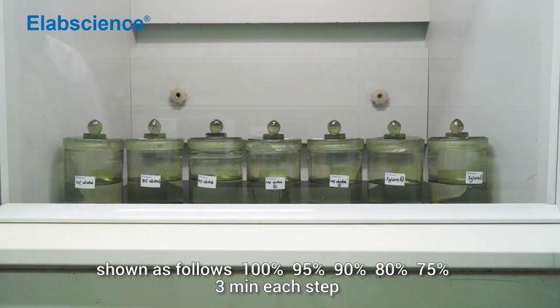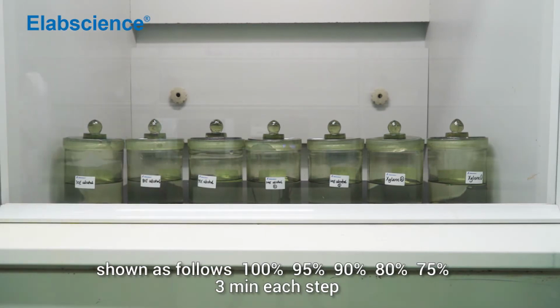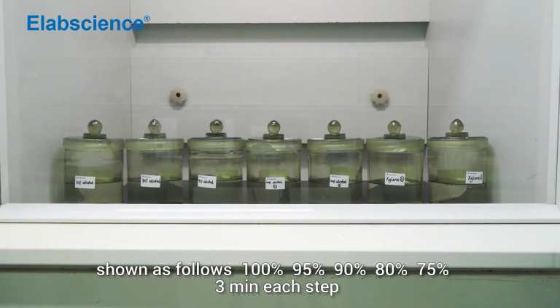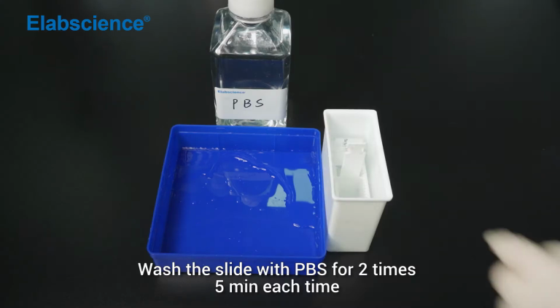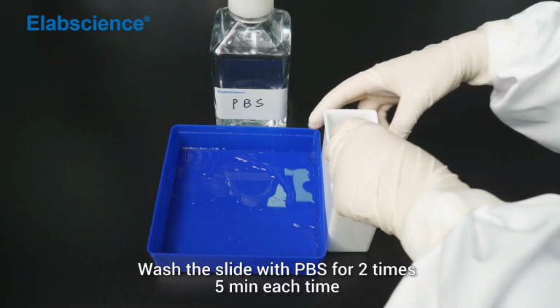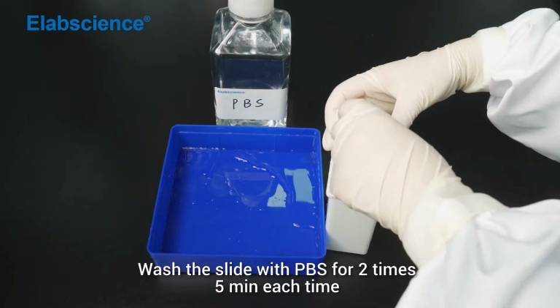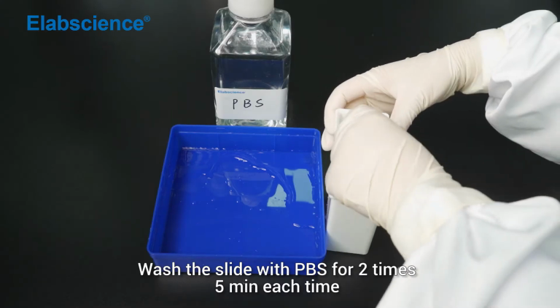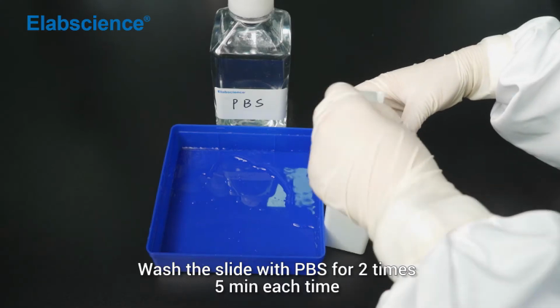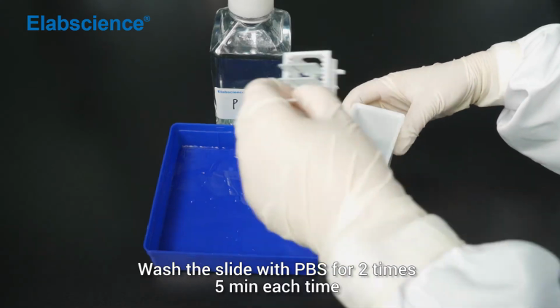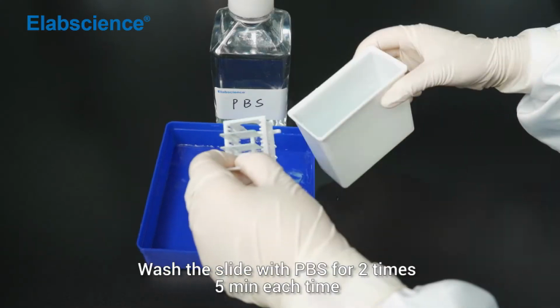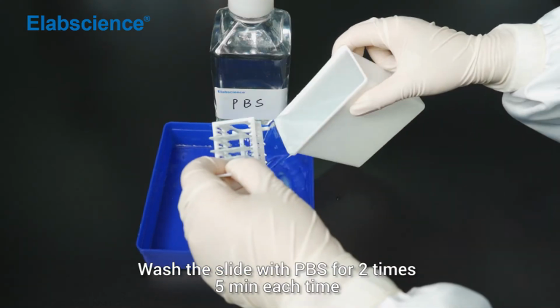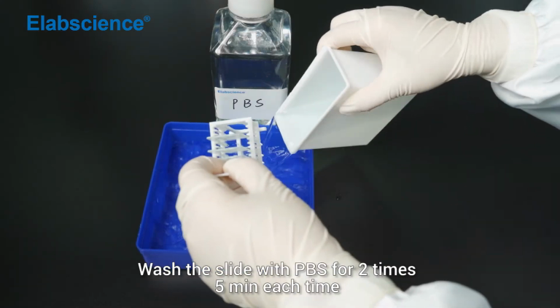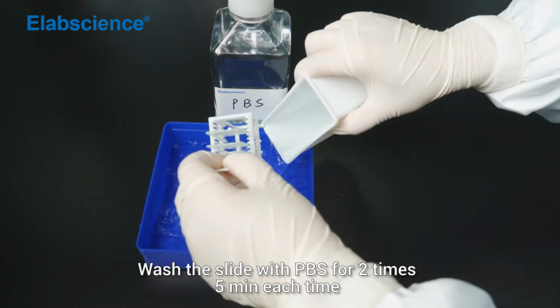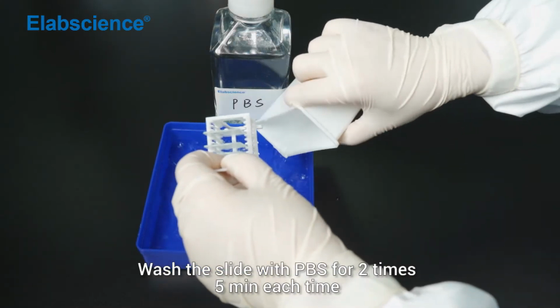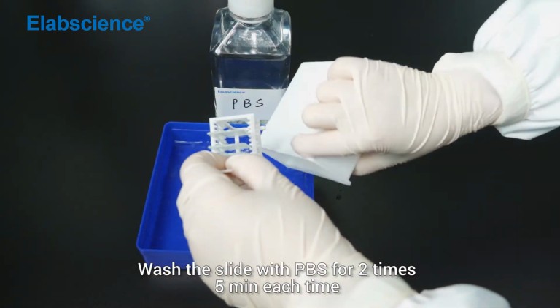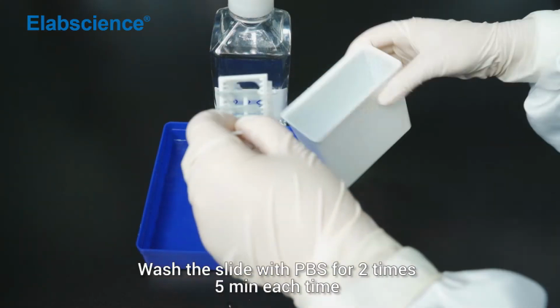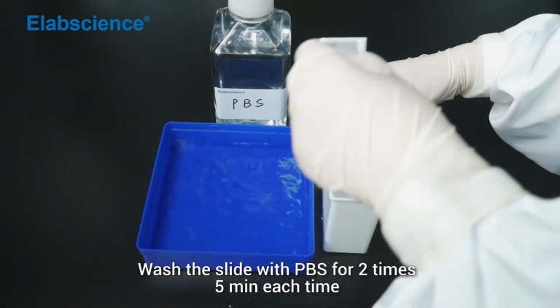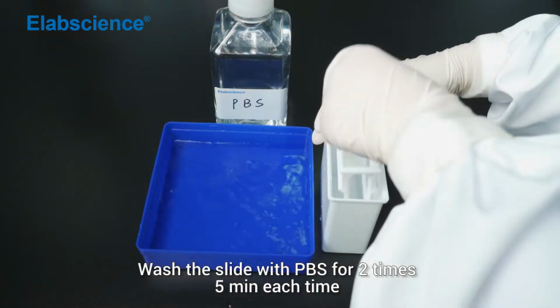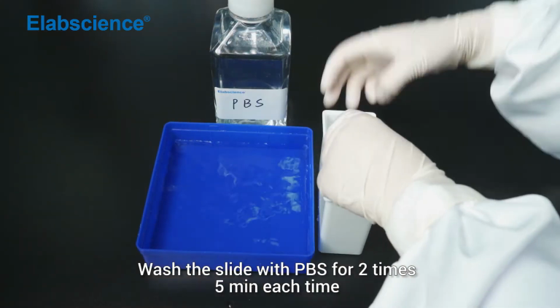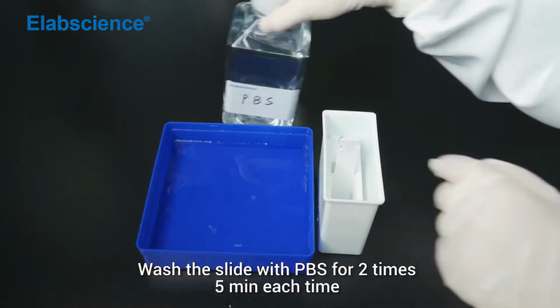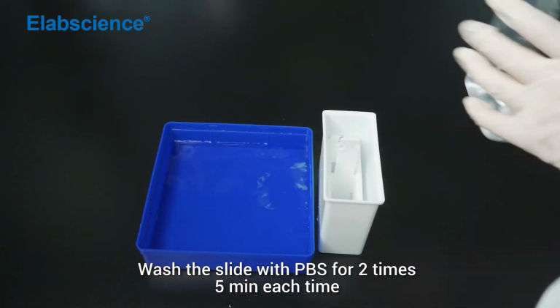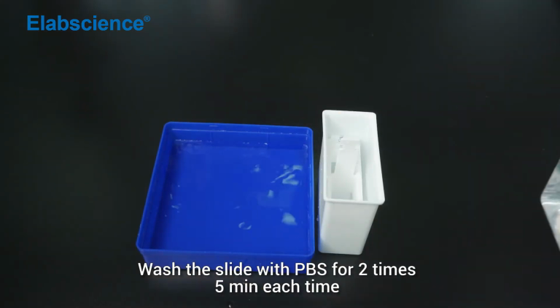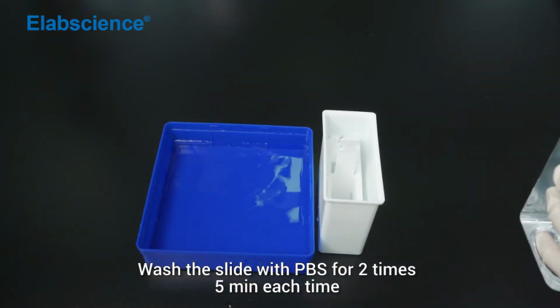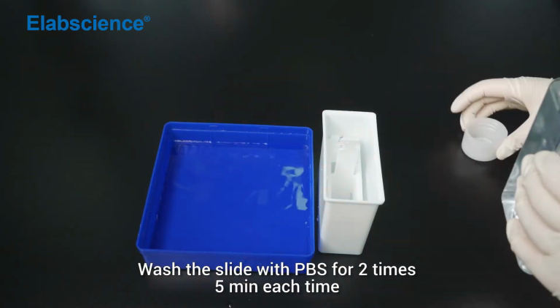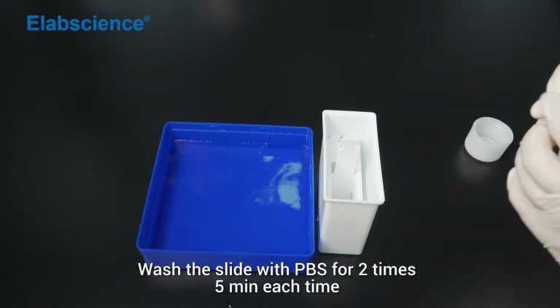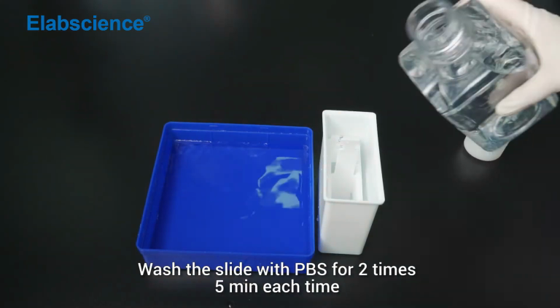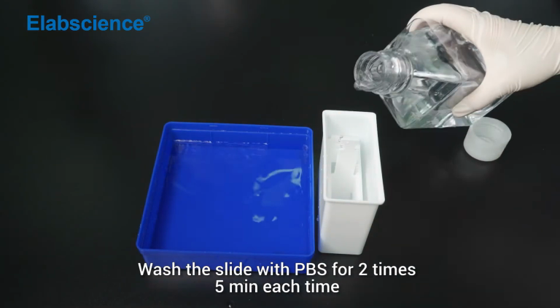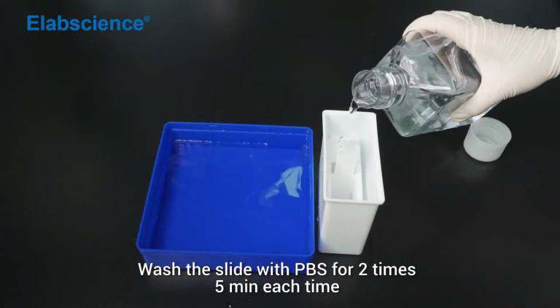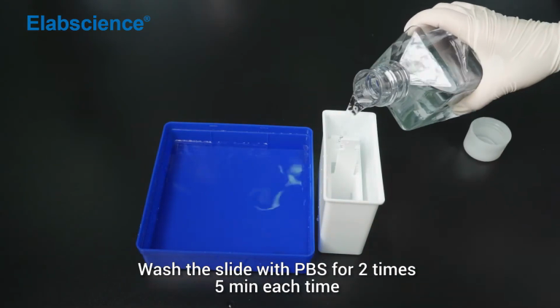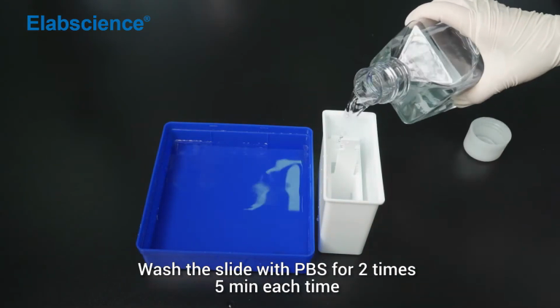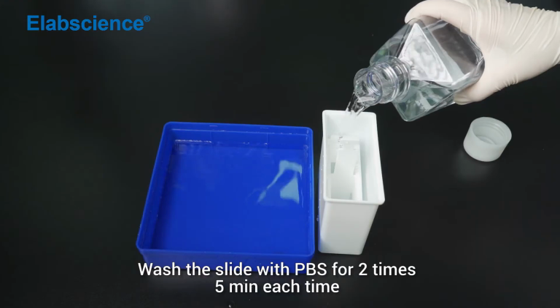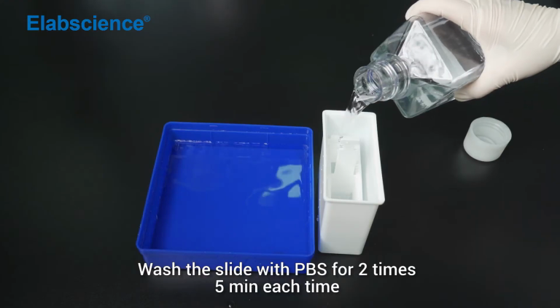Wash the slides with PBS for 2 times, 5 minutes each time.